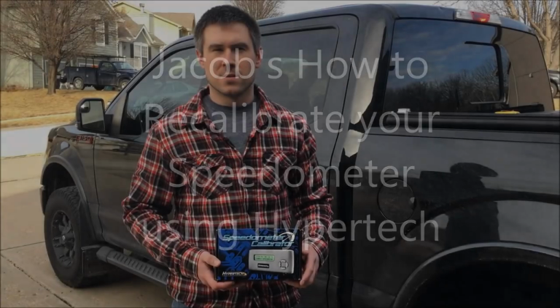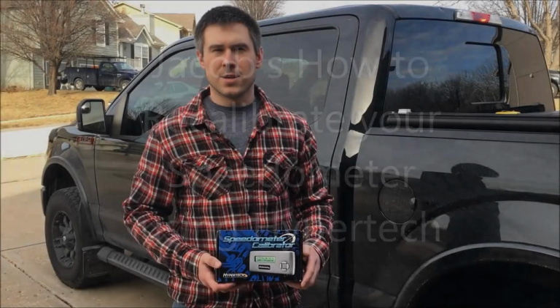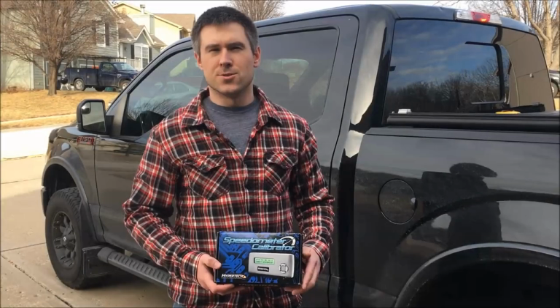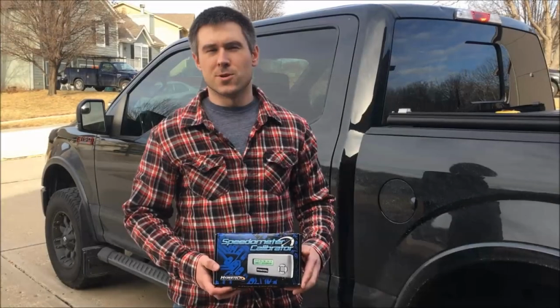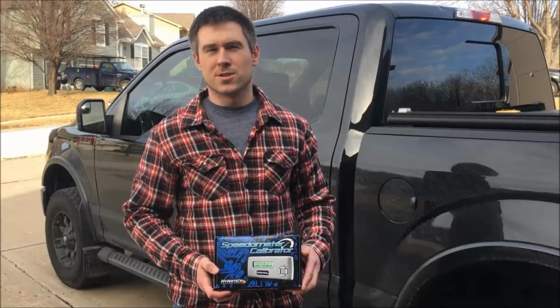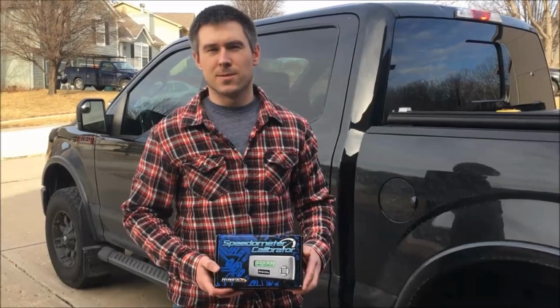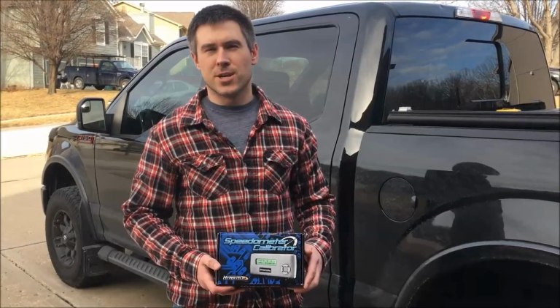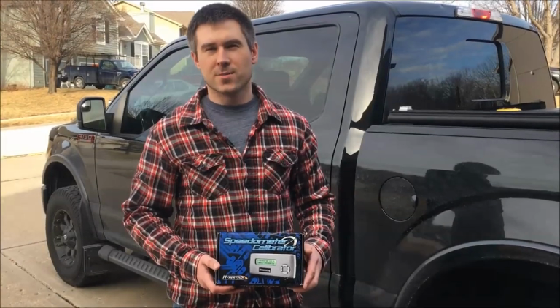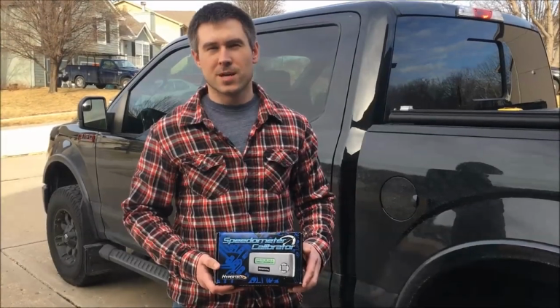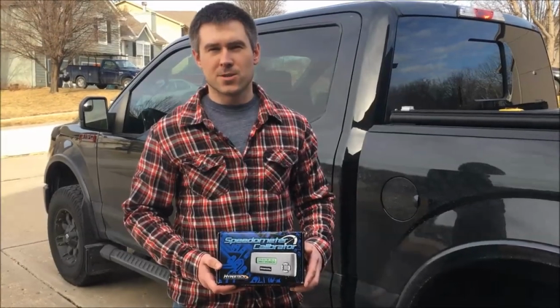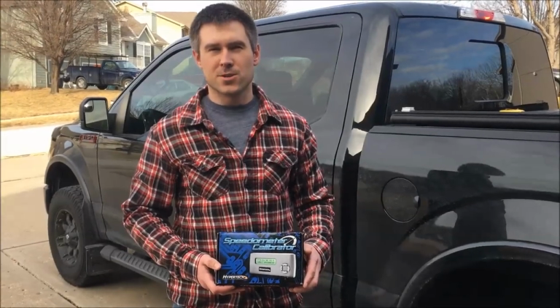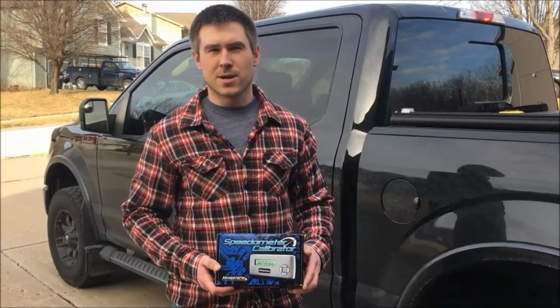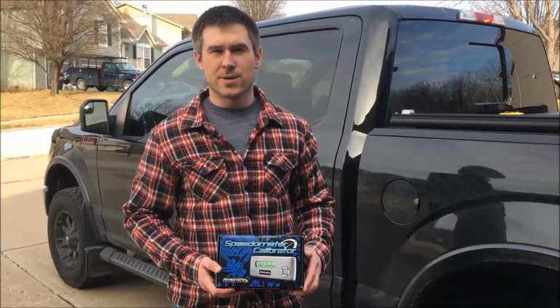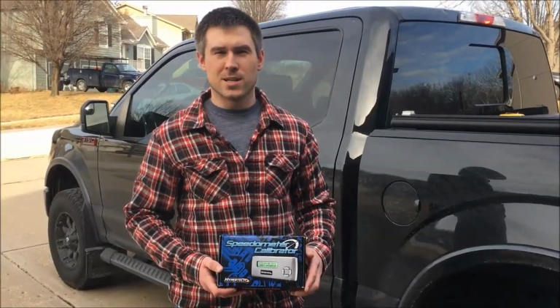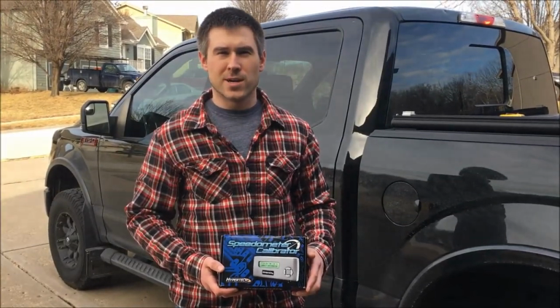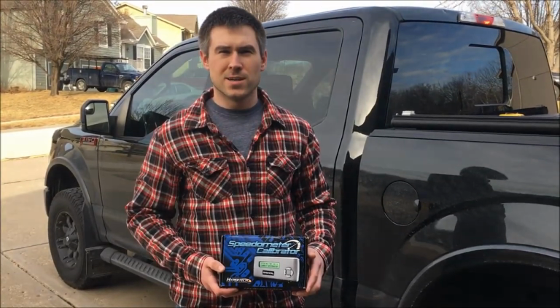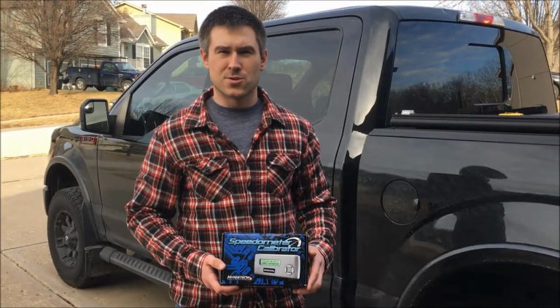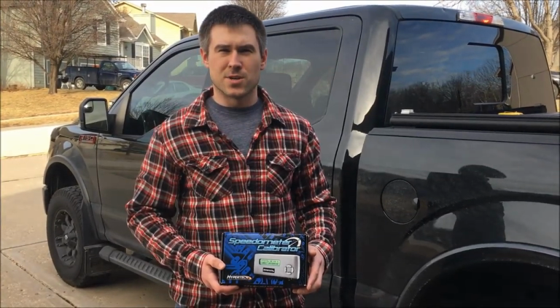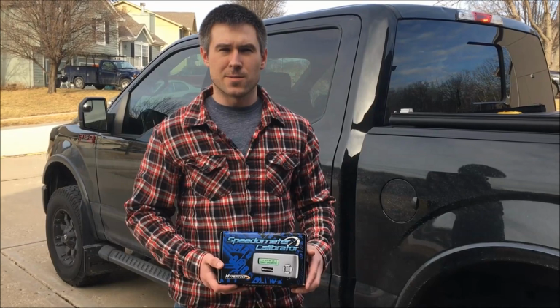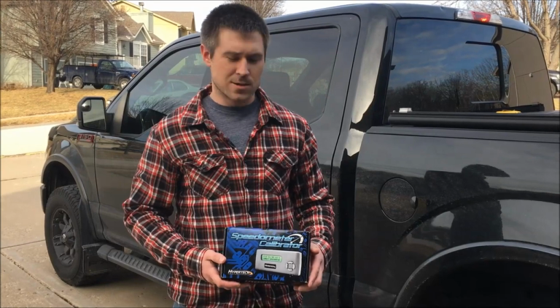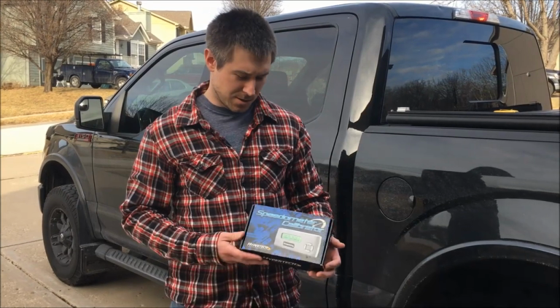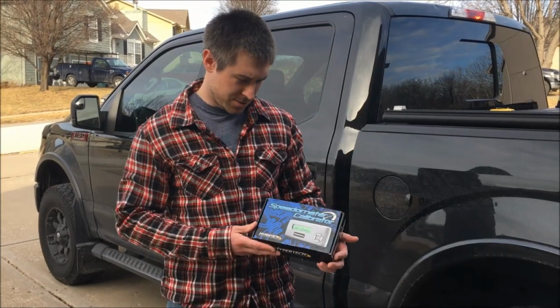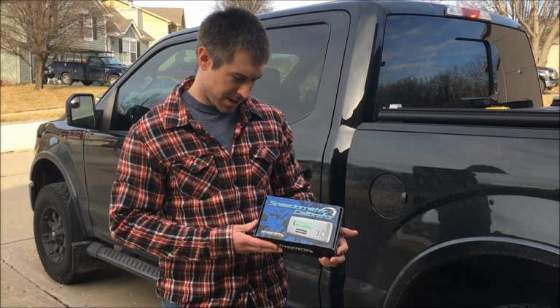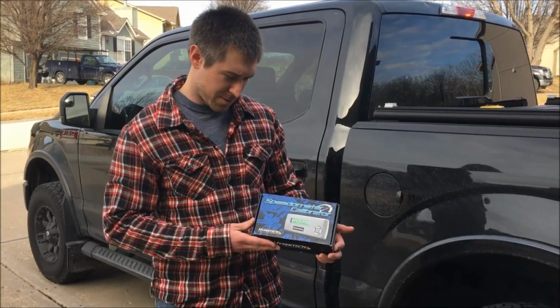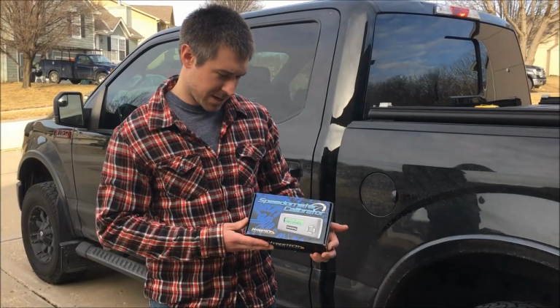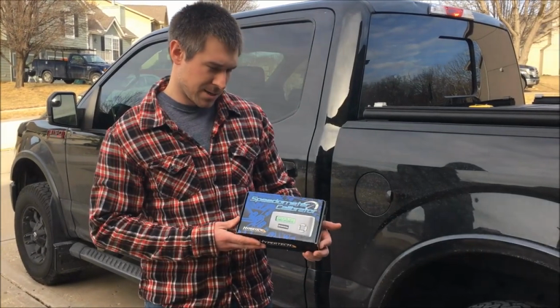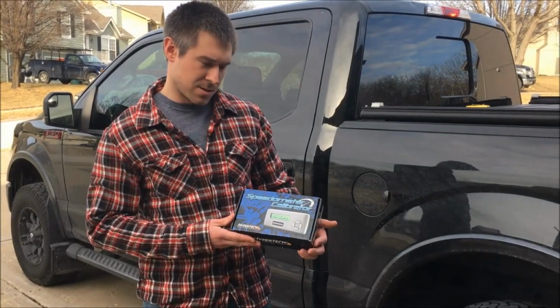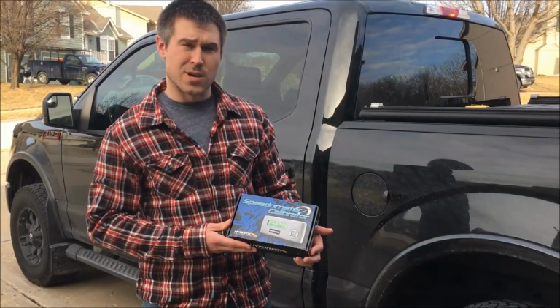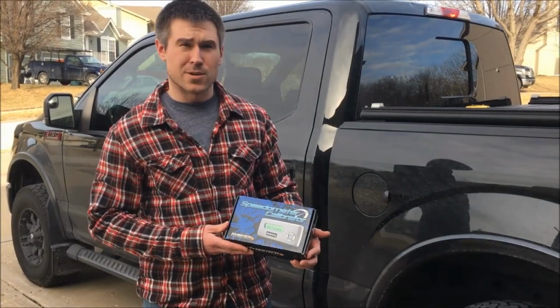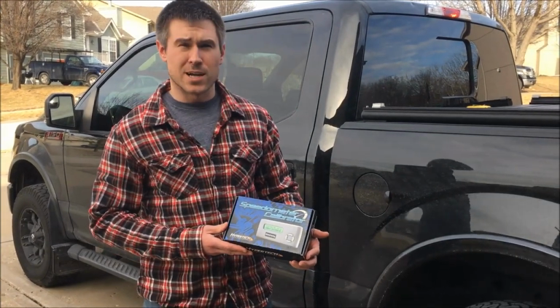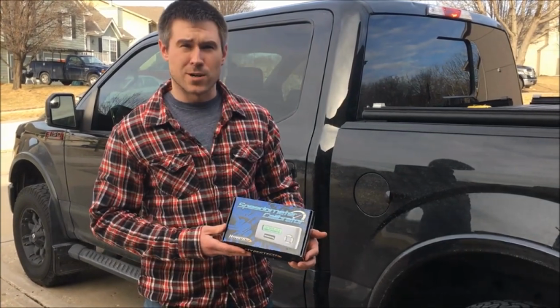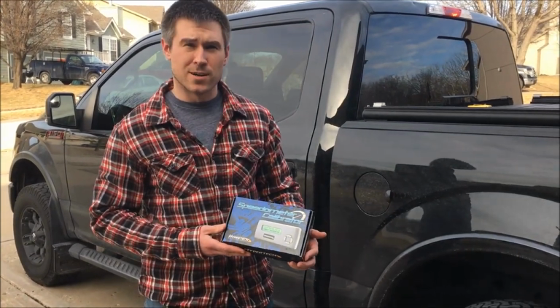Hey YouTubers, I'm Jacob and I'm going to show you how to recalibrate your speedometer using the Hypertech speedometer calibrator.